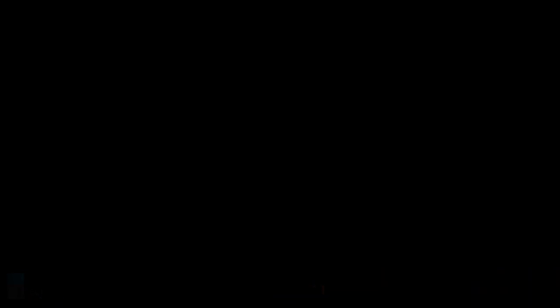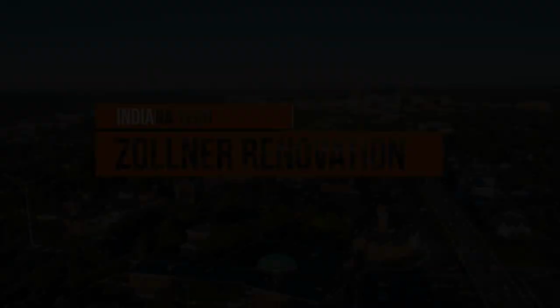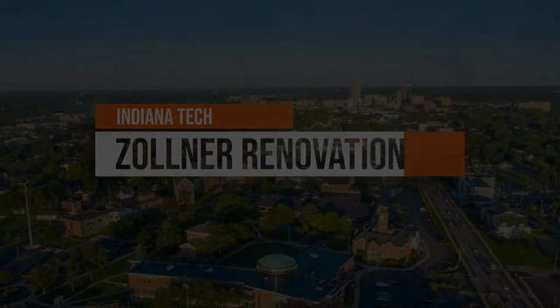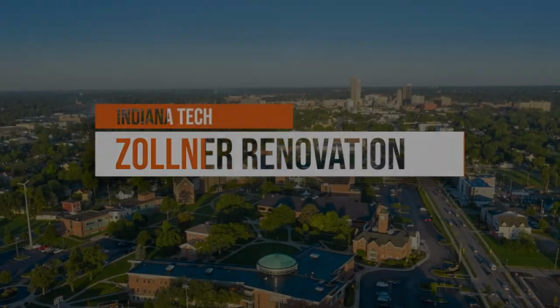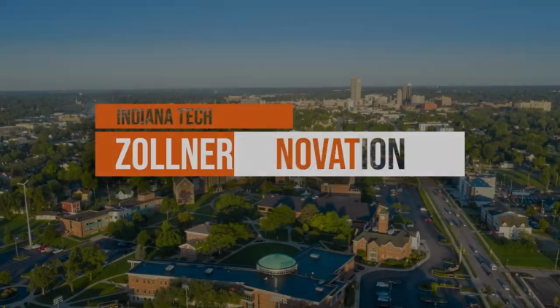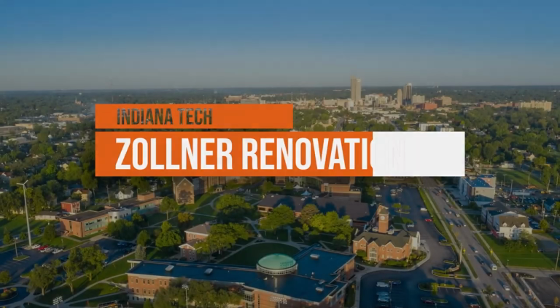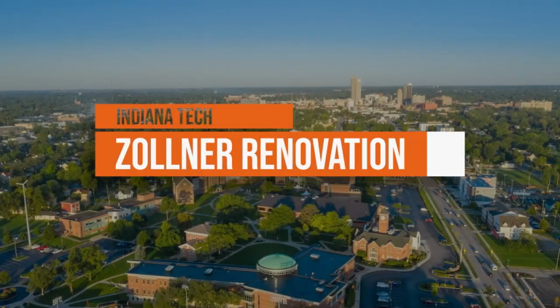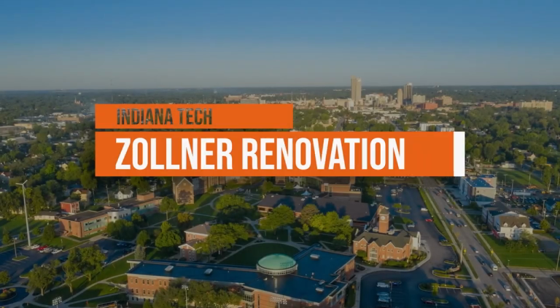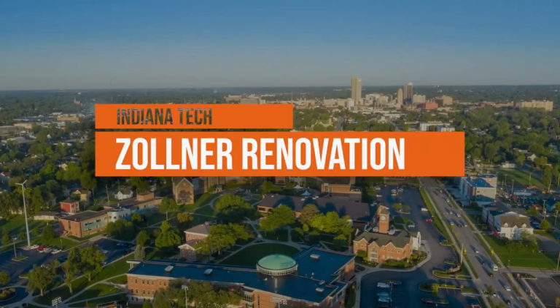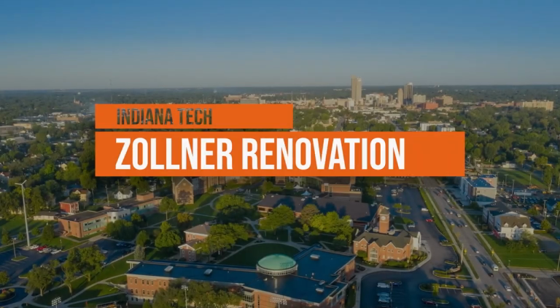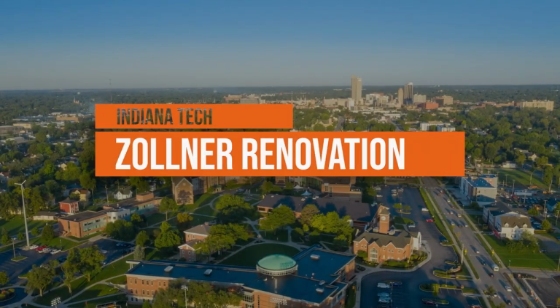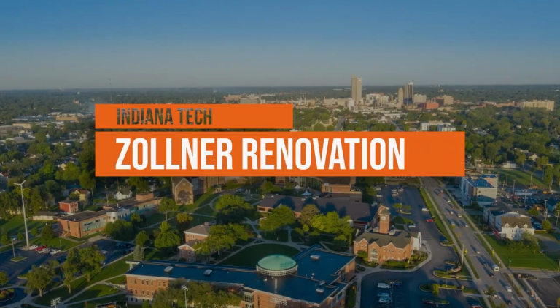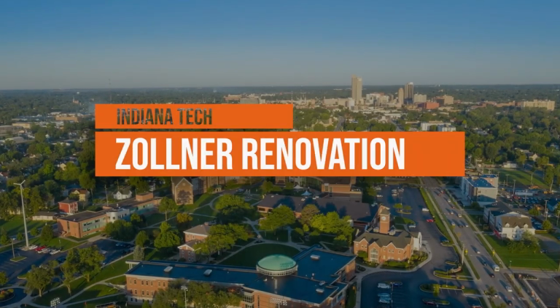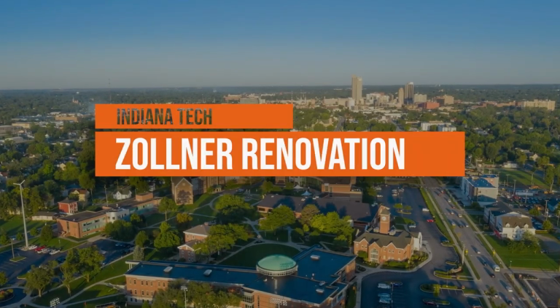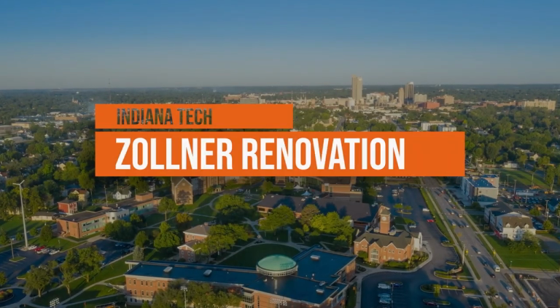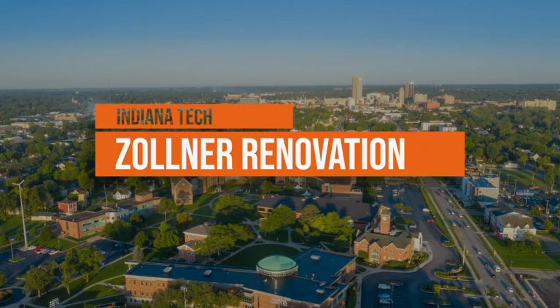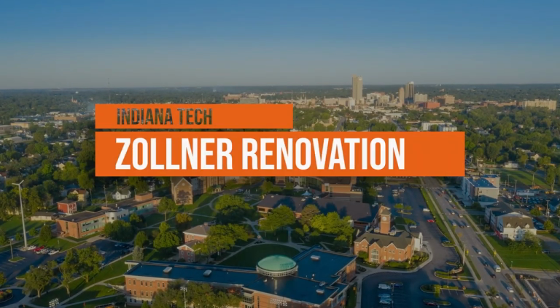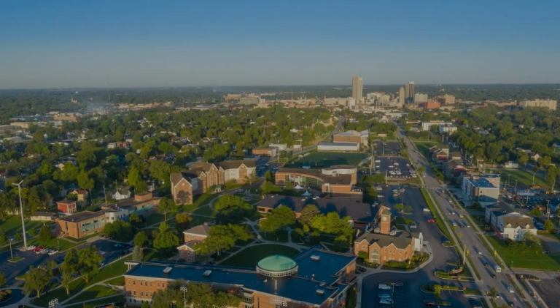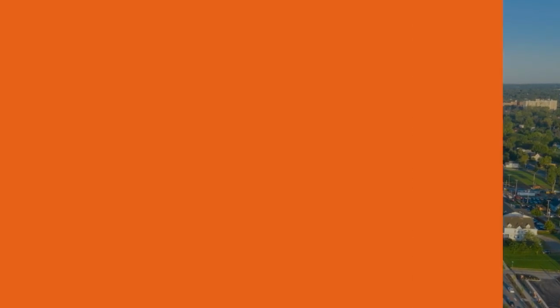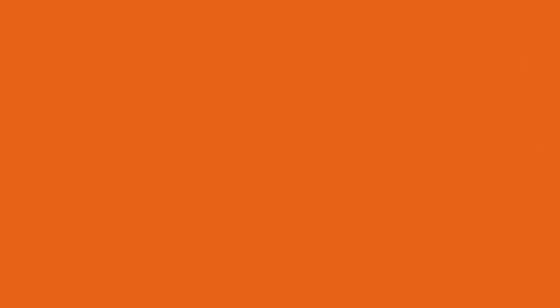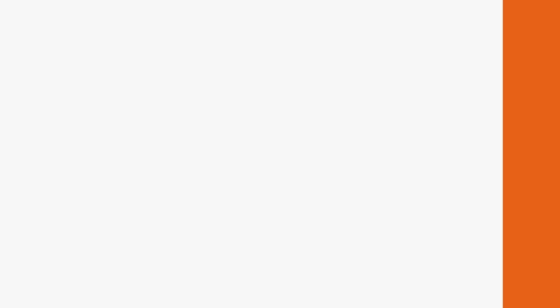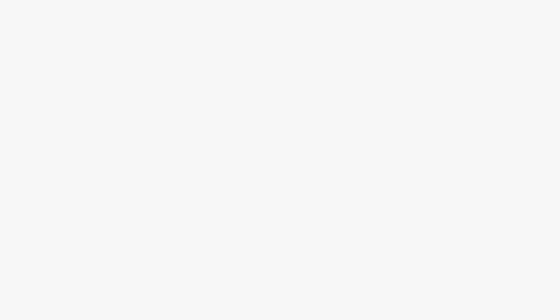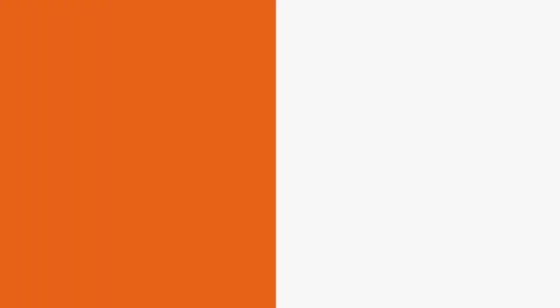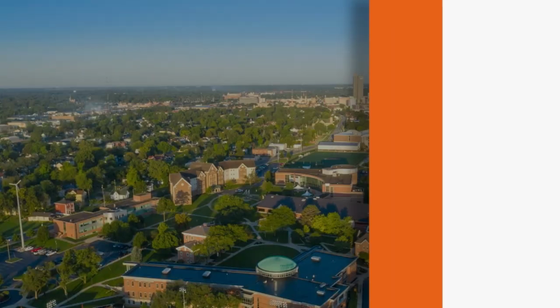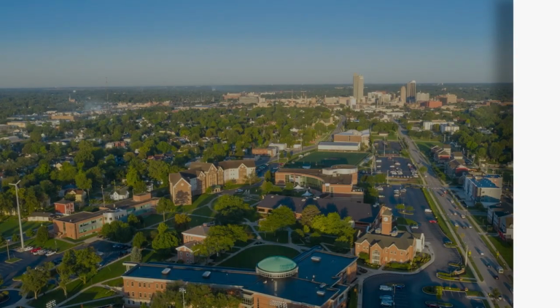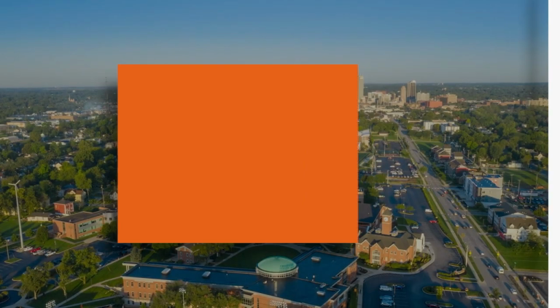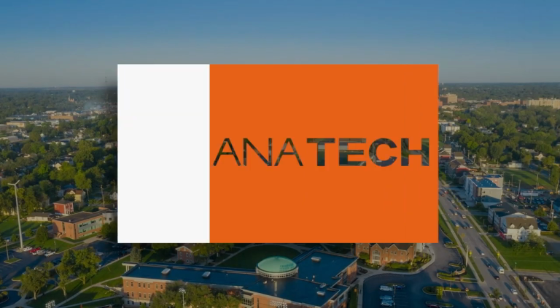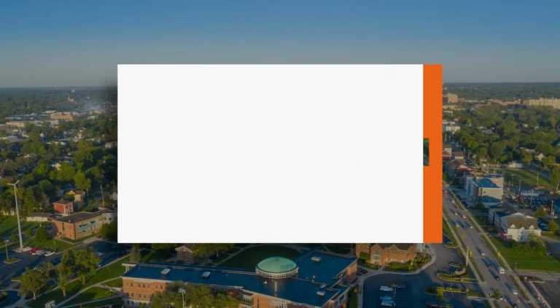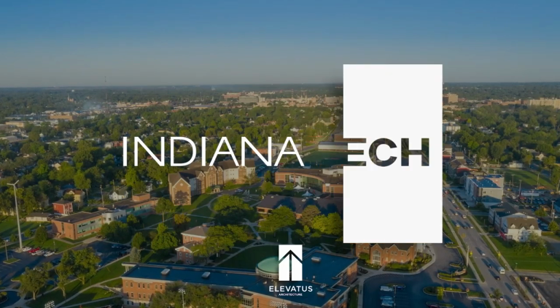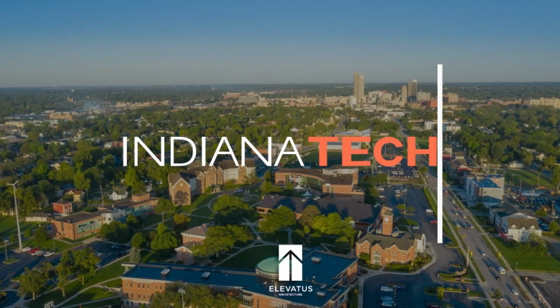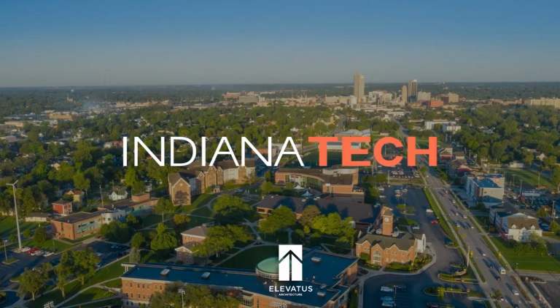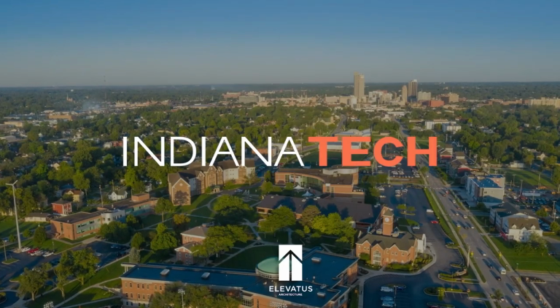New renovations to the Zollner Engineering Center is one of the many ways that Indiana Tech is encouraging our students to go for it.